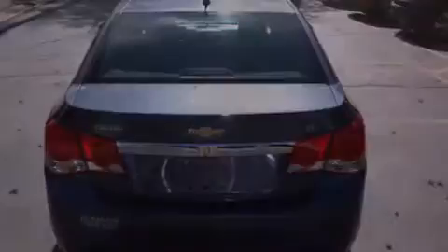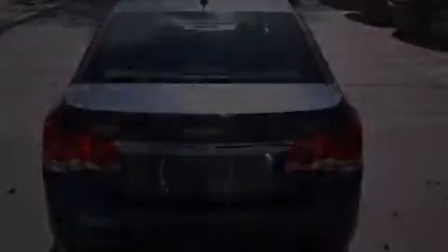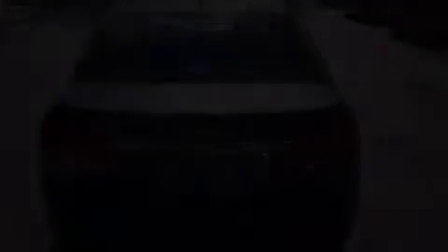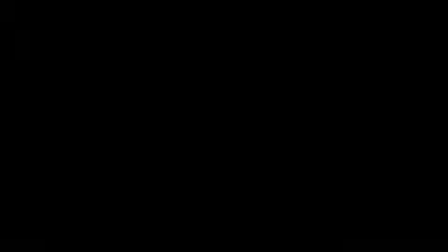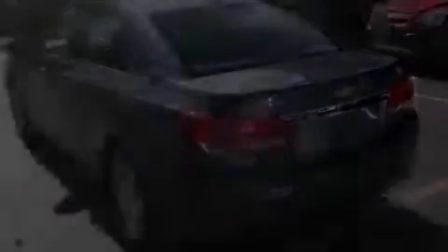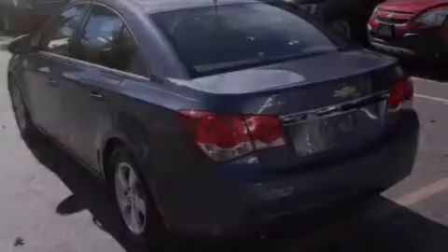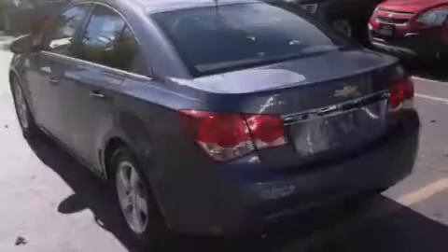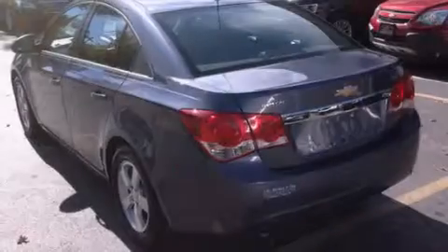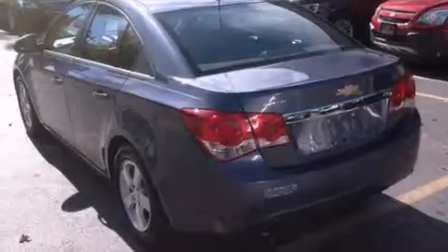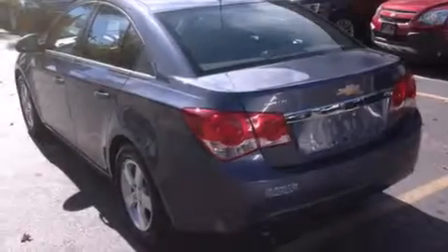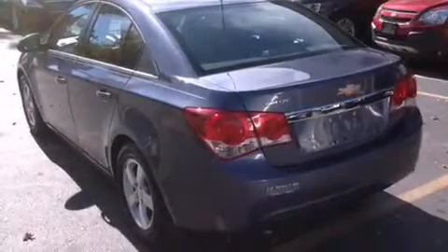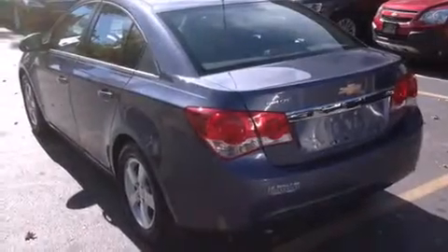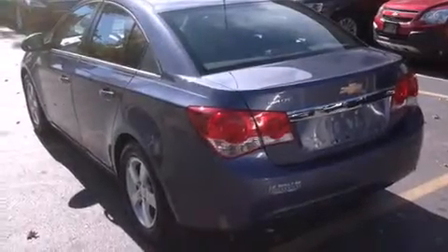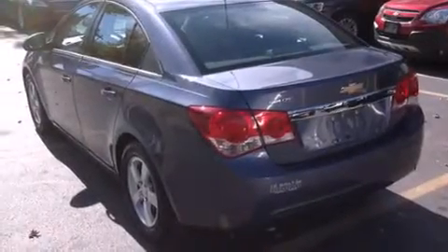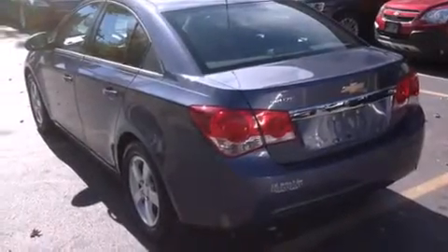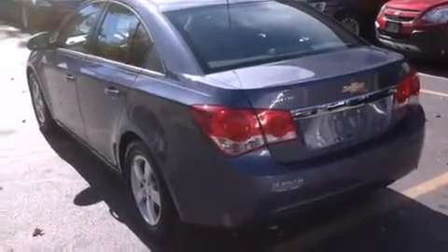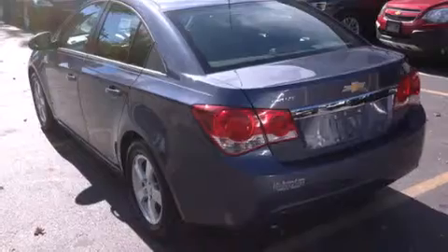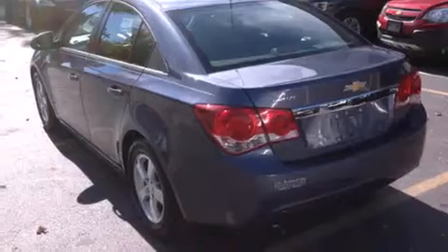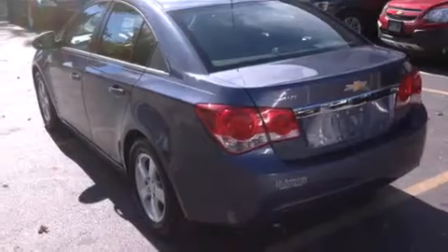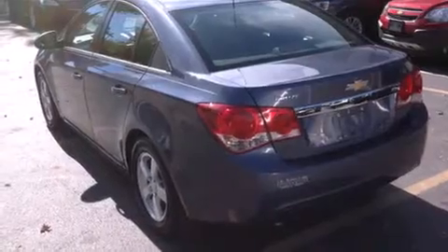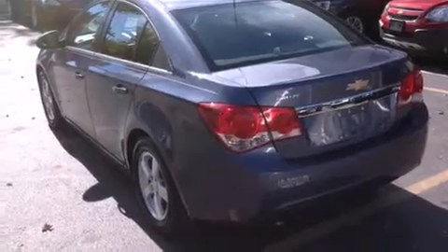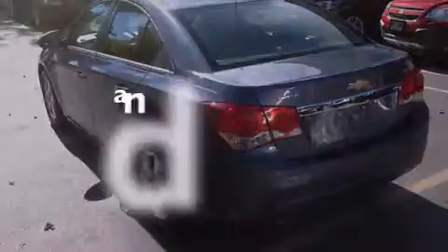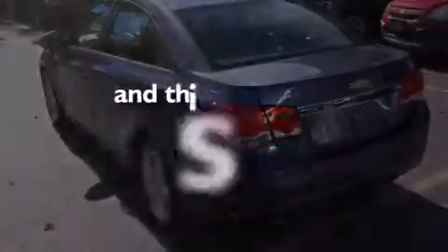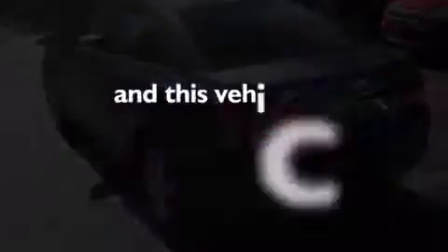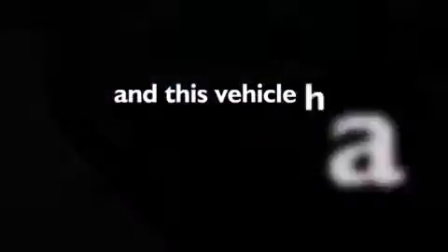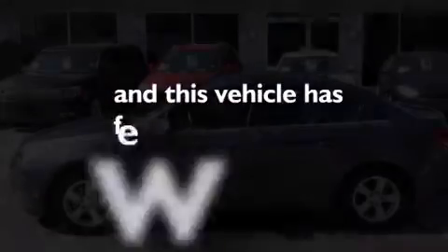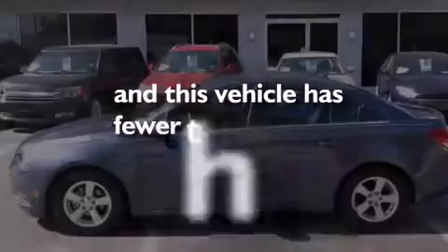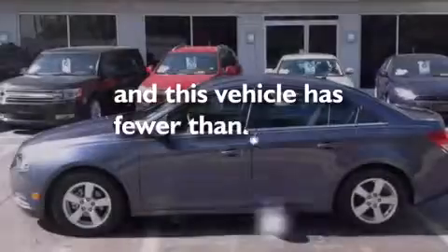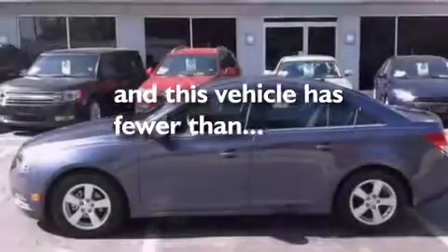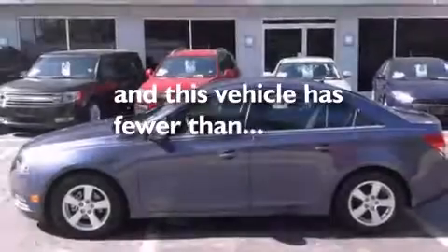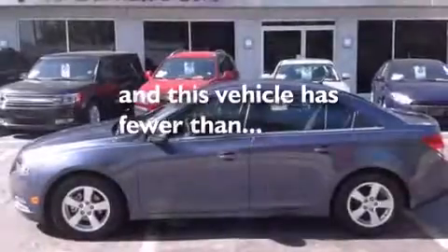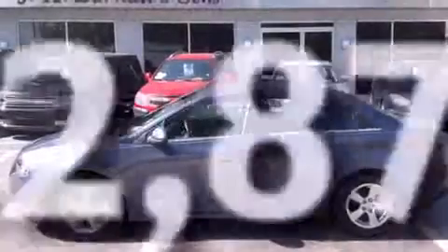Air conditioning, cruise control, a keyless entry system, and this vehicle has less than 23,000 miles.